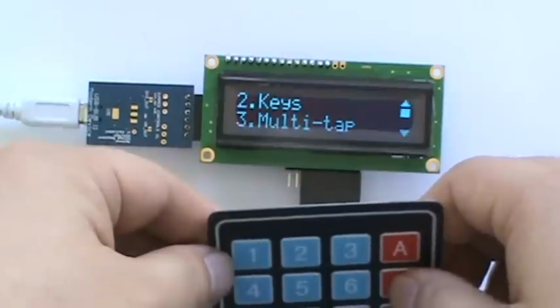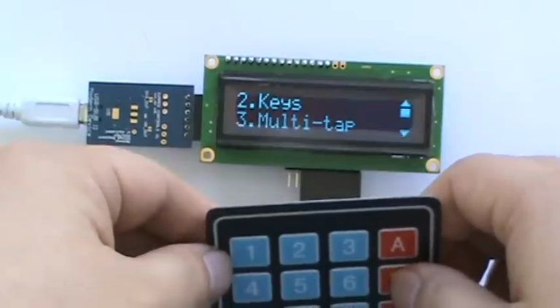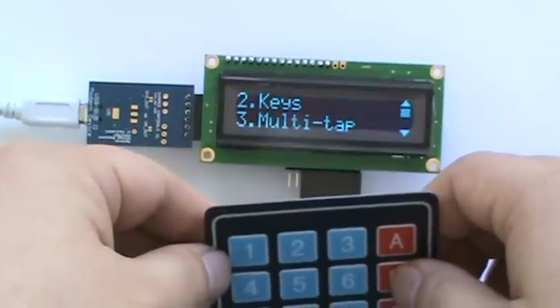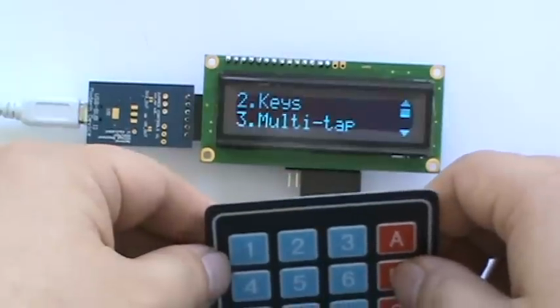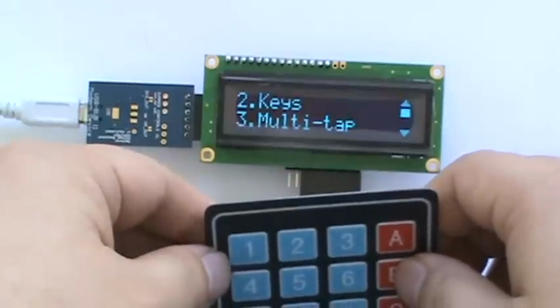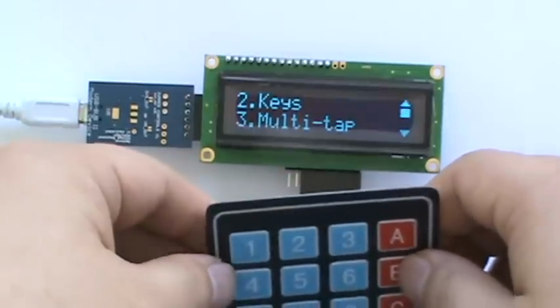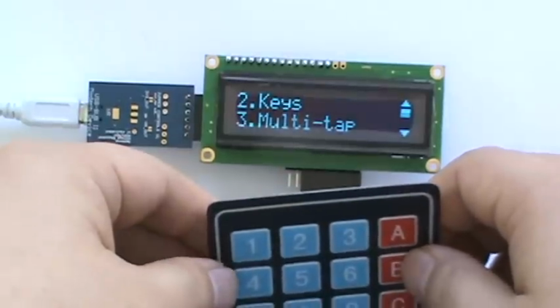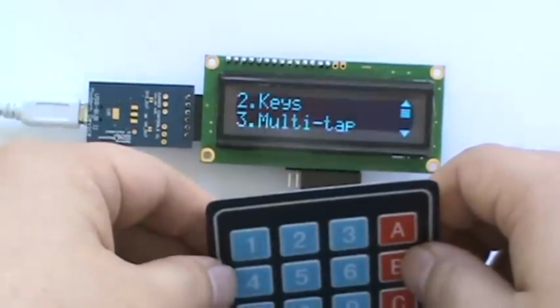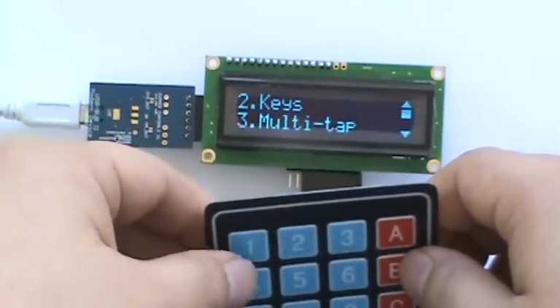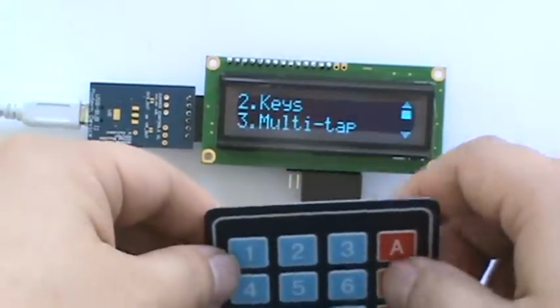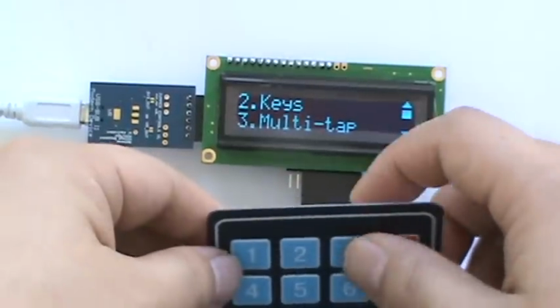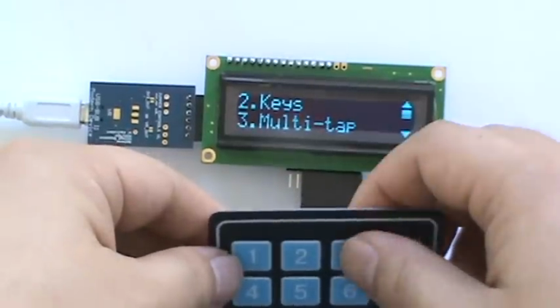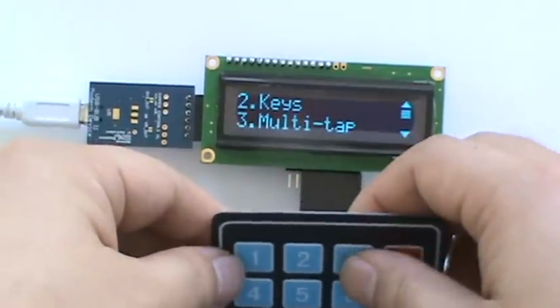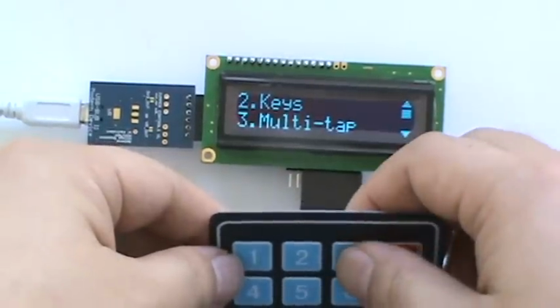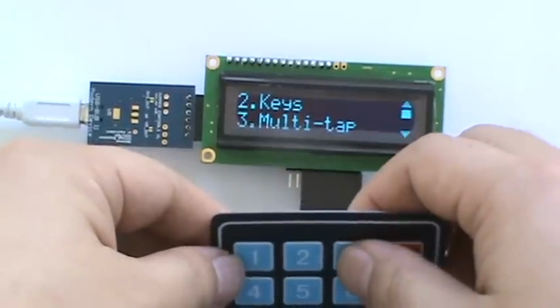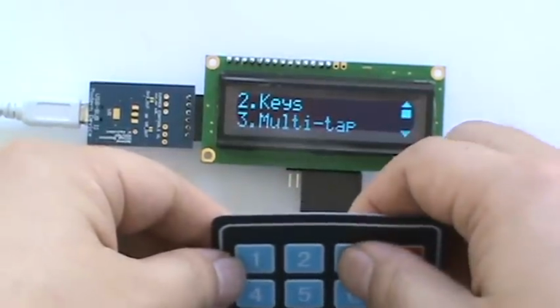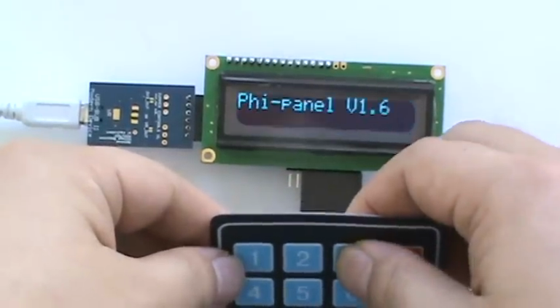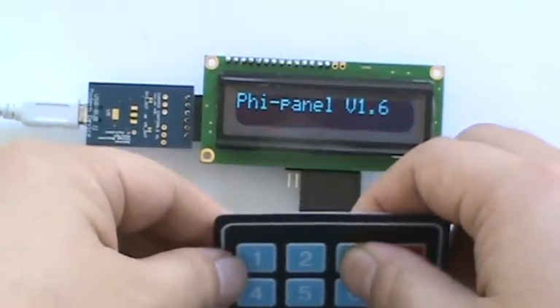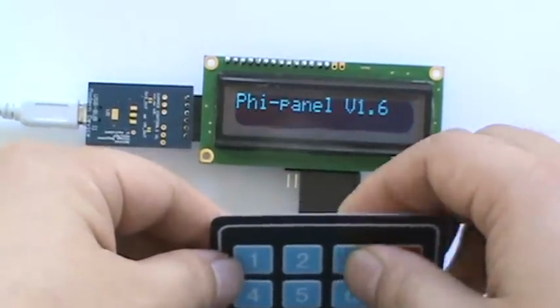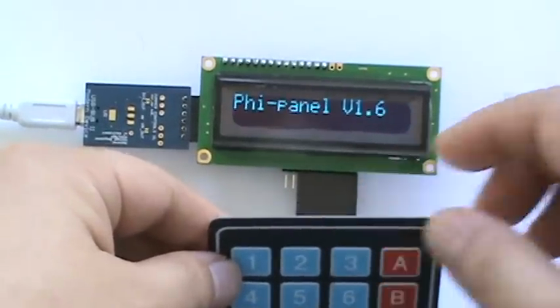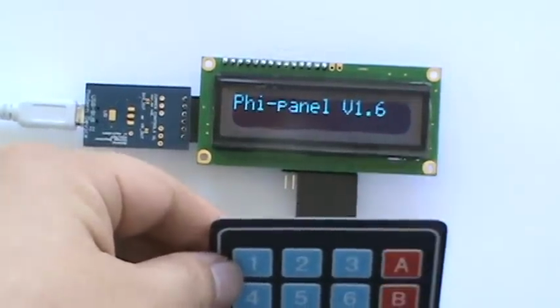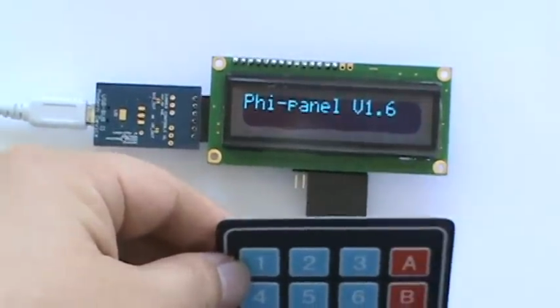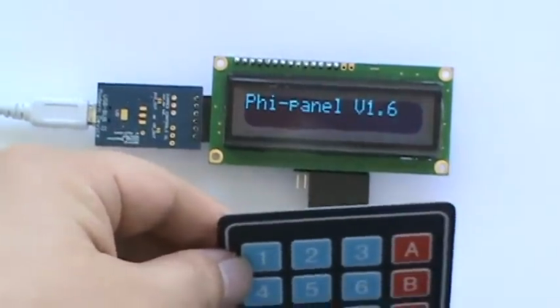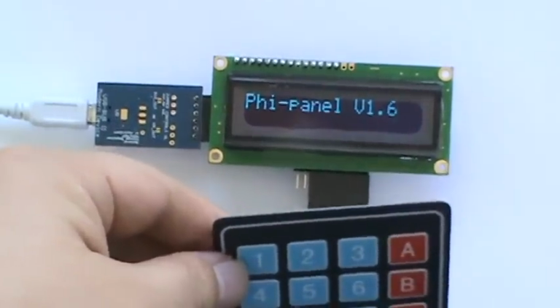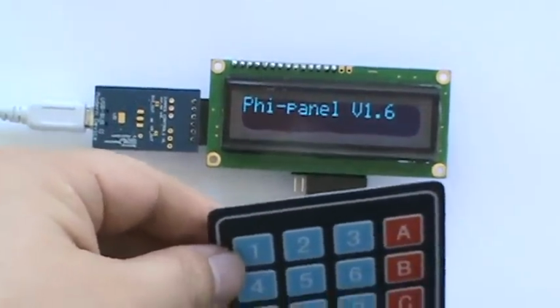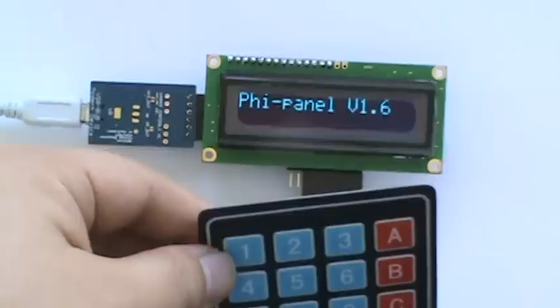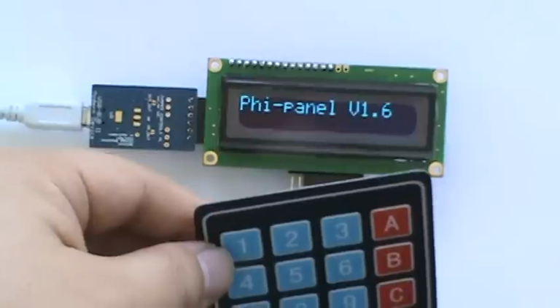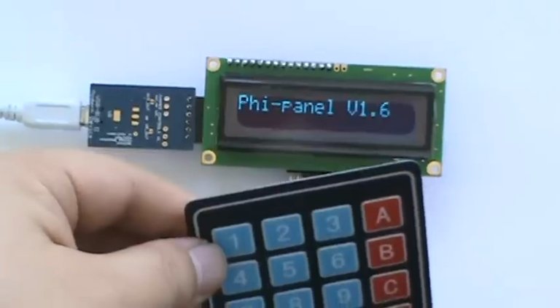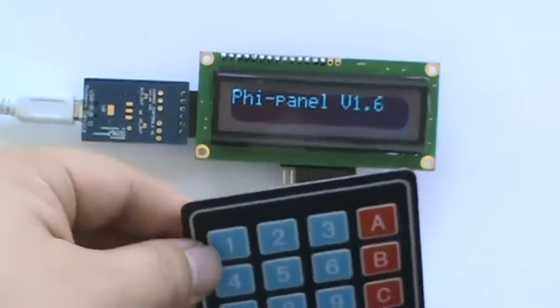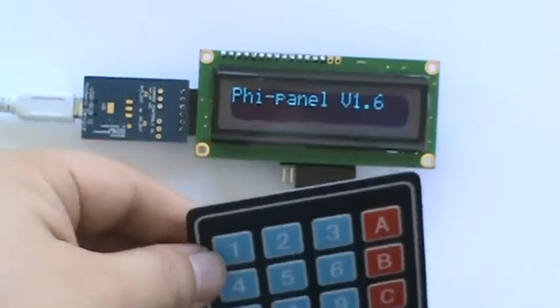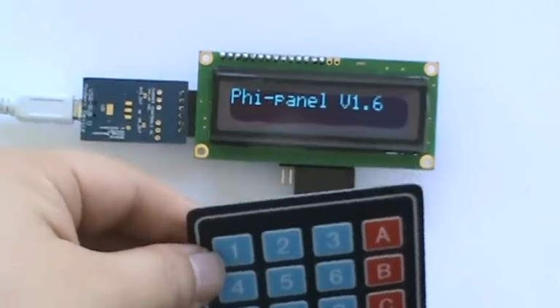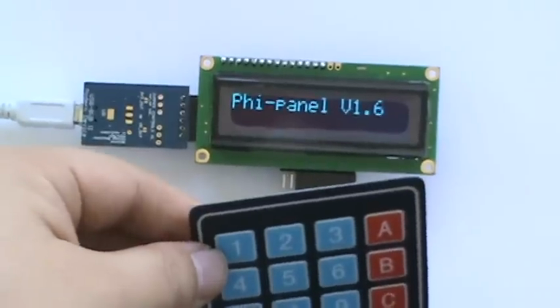So if I choose, say, 3 by pushing 3, on the PC side it says 3.